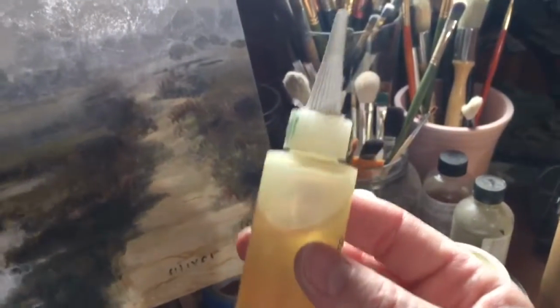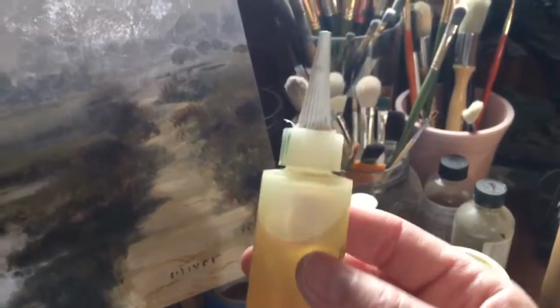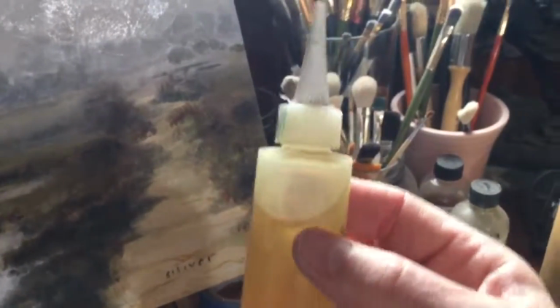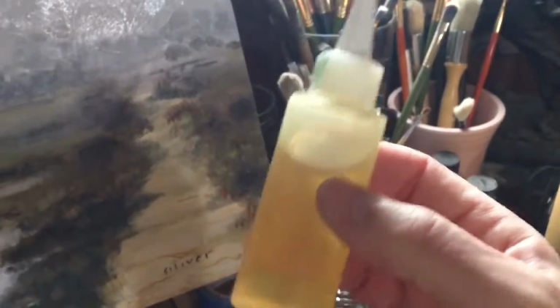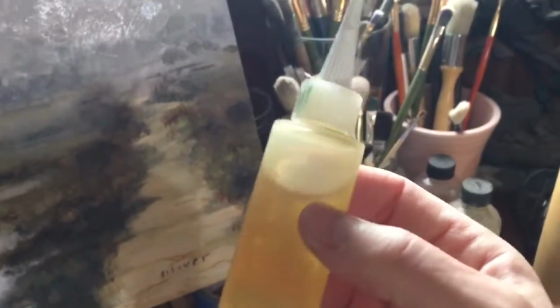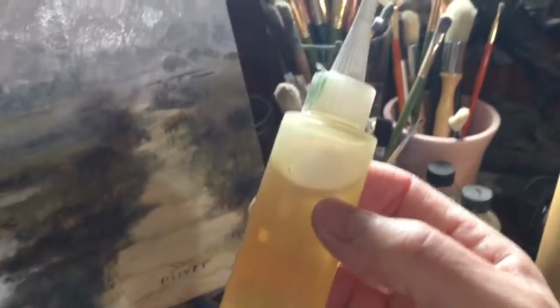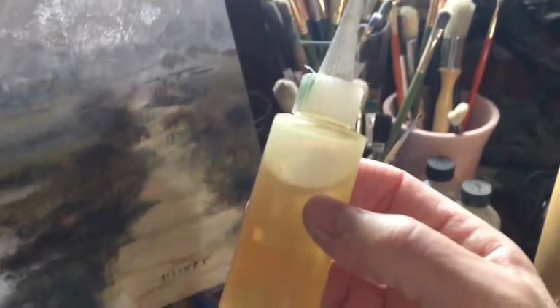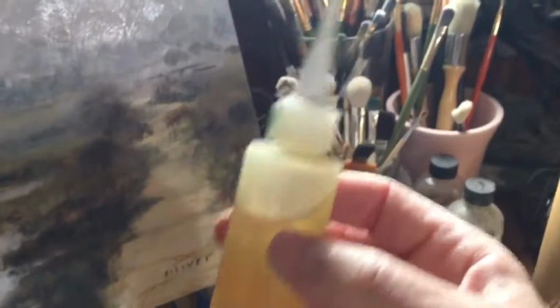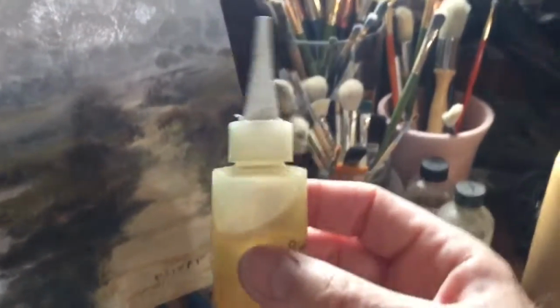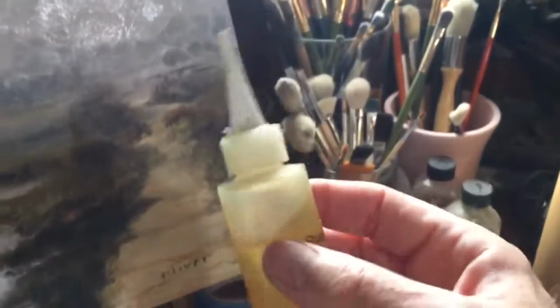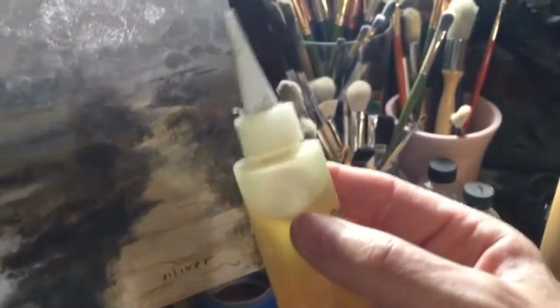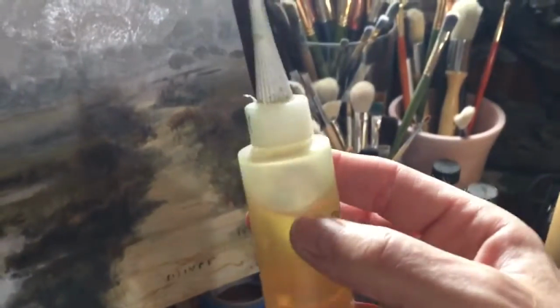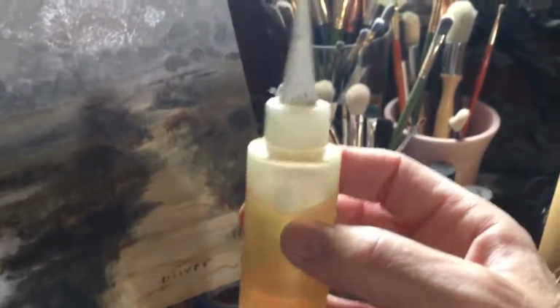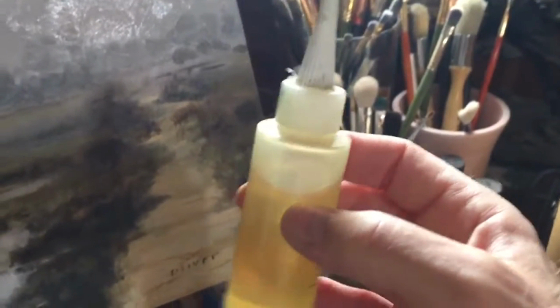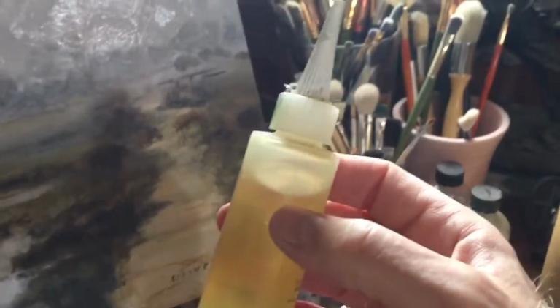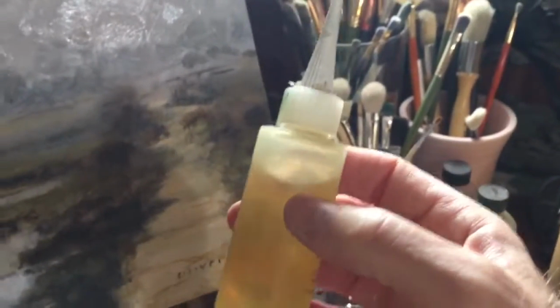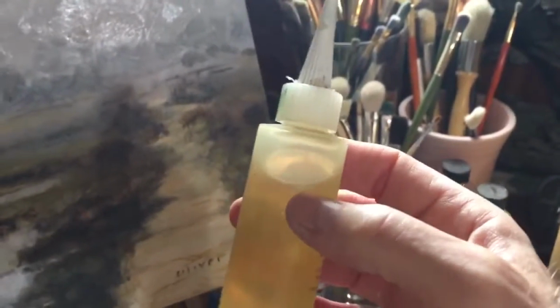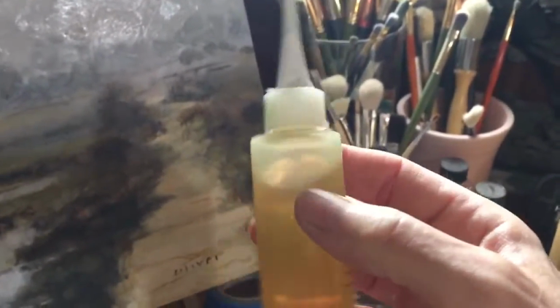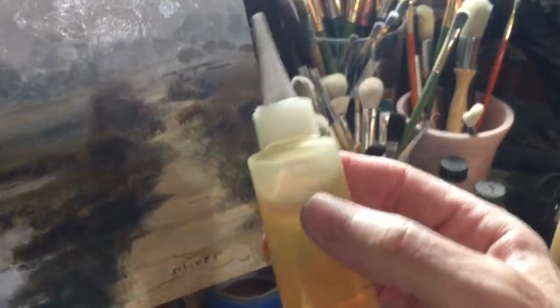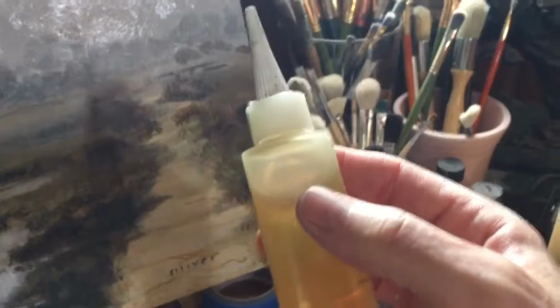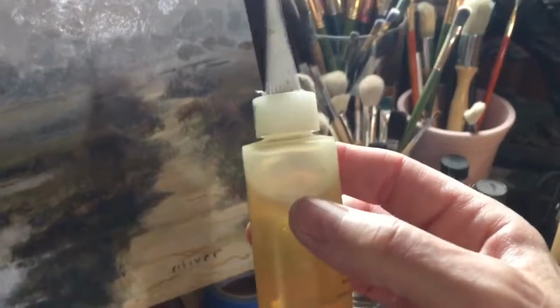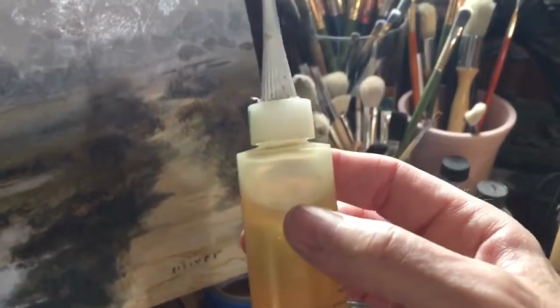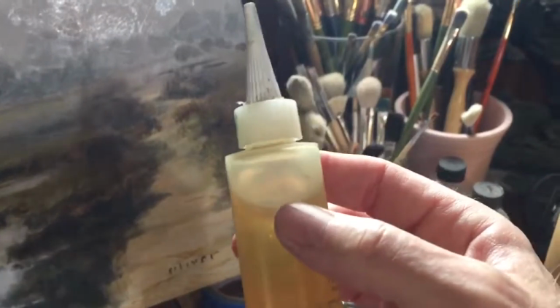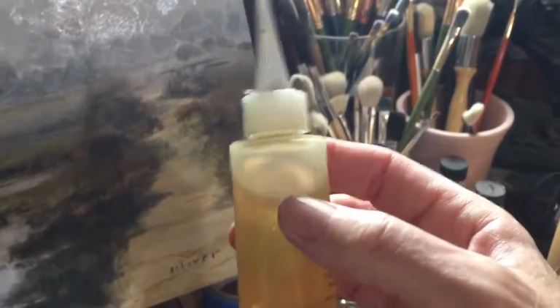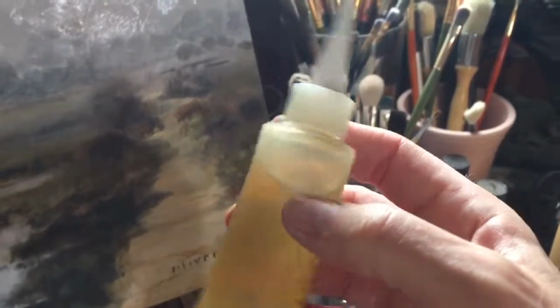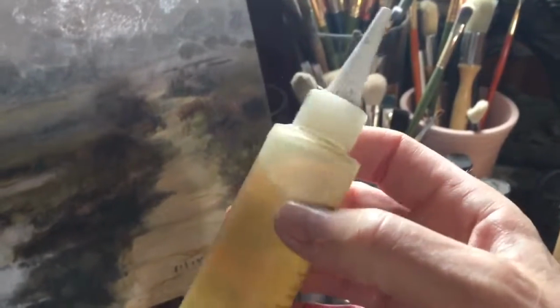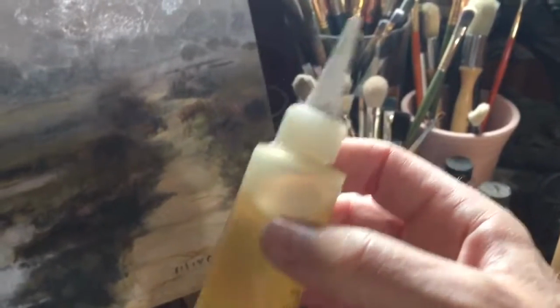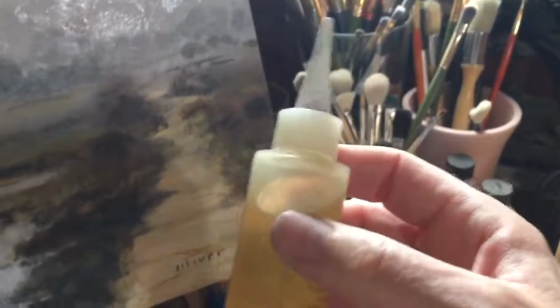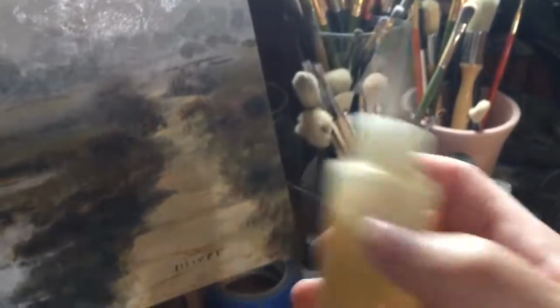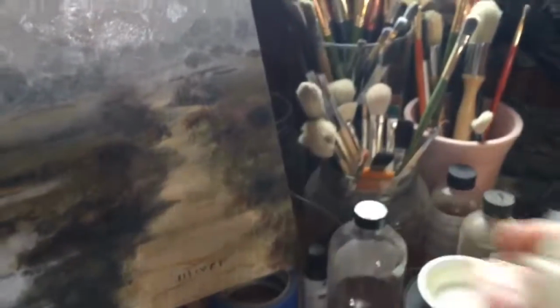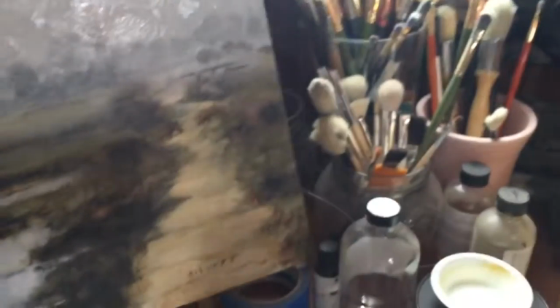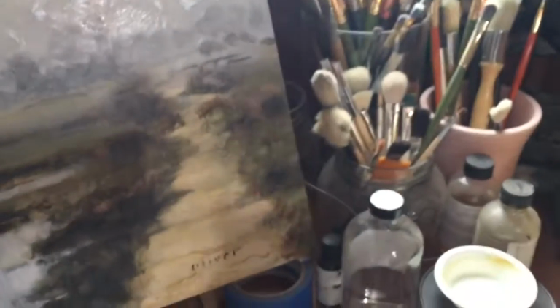I just wanted to share that with you. I think it's a really handy tool to have in your kit, and happy painting!